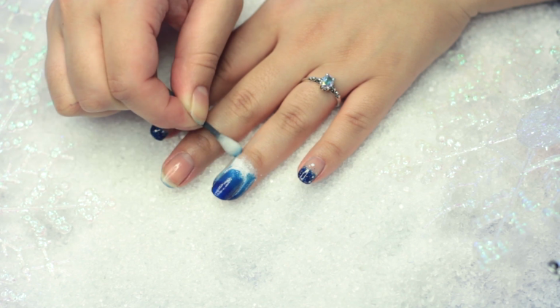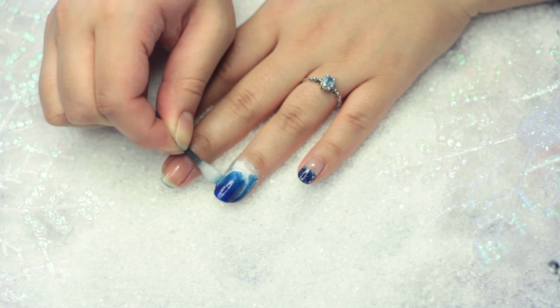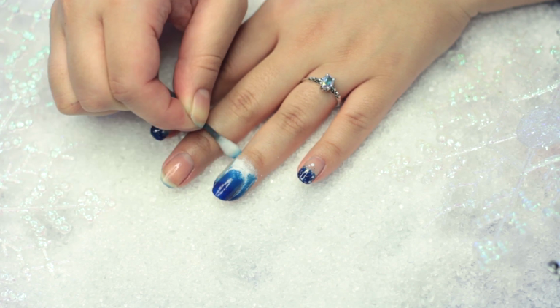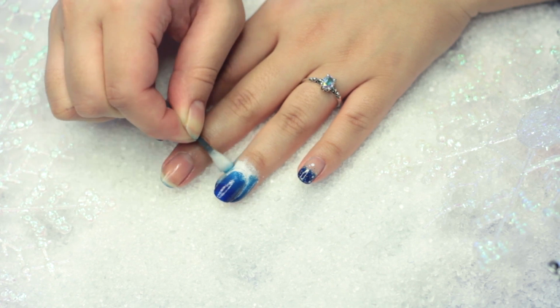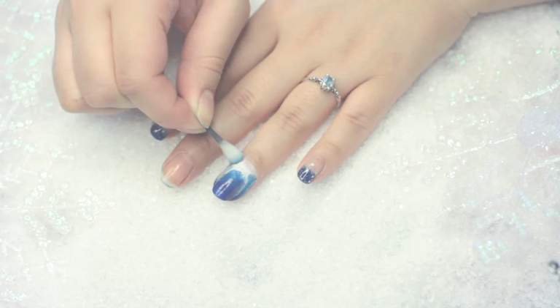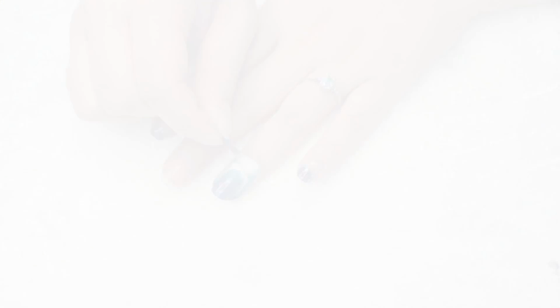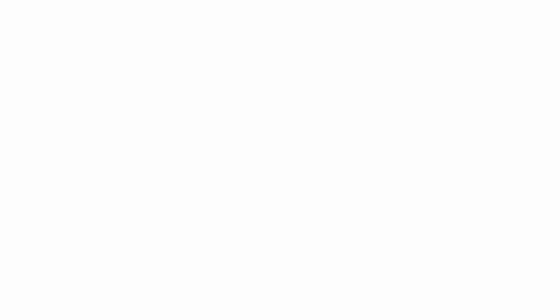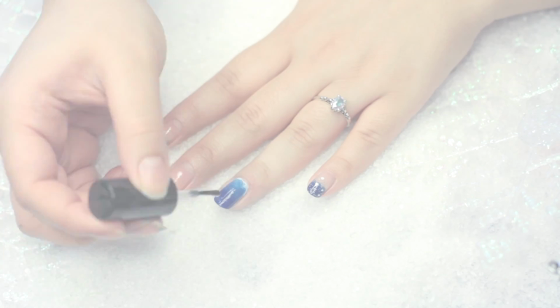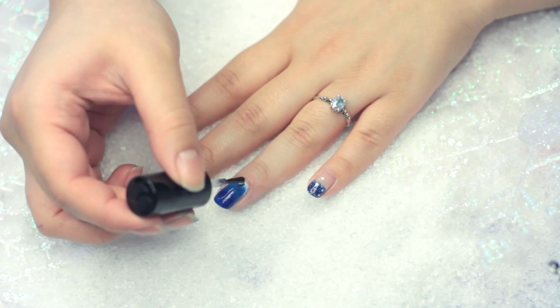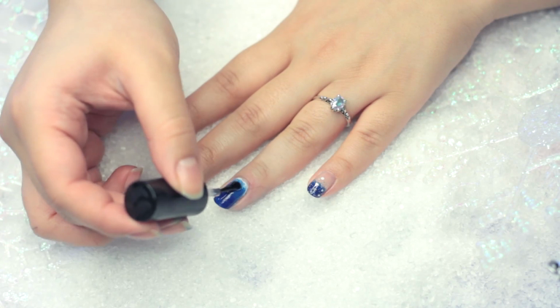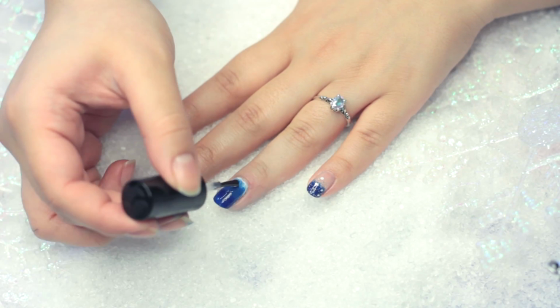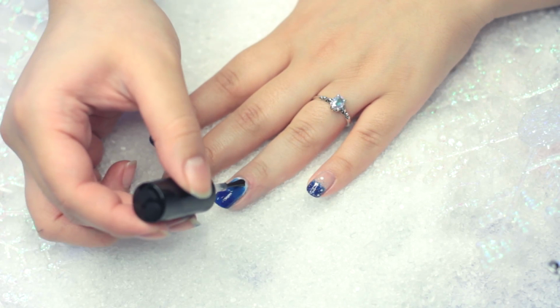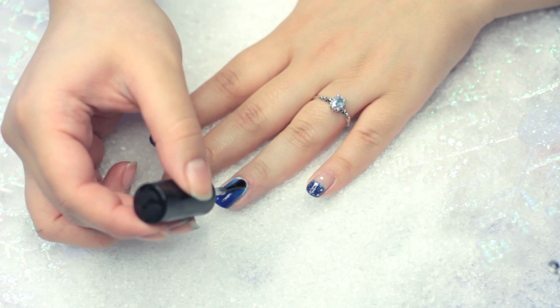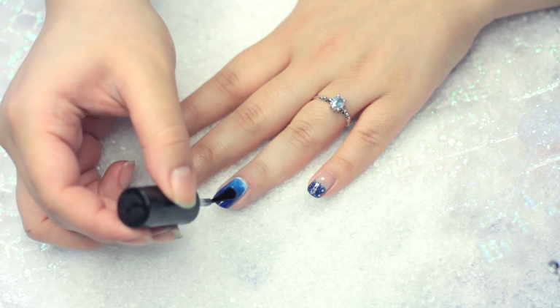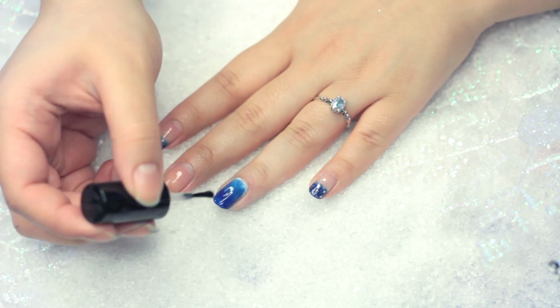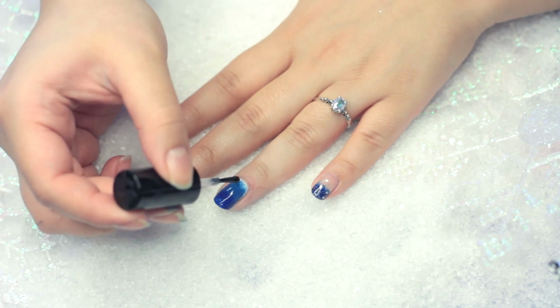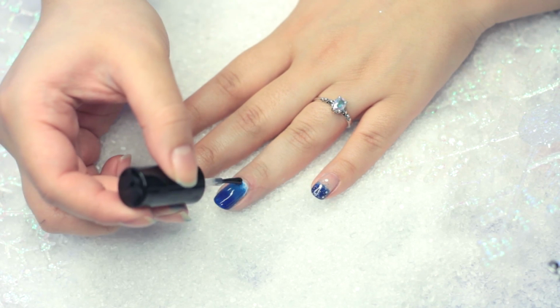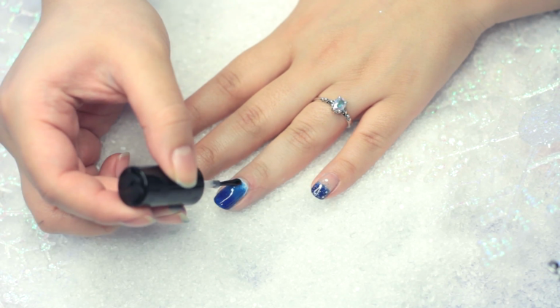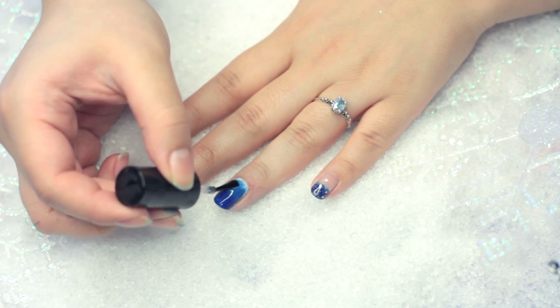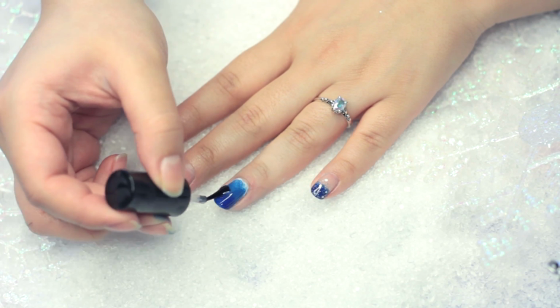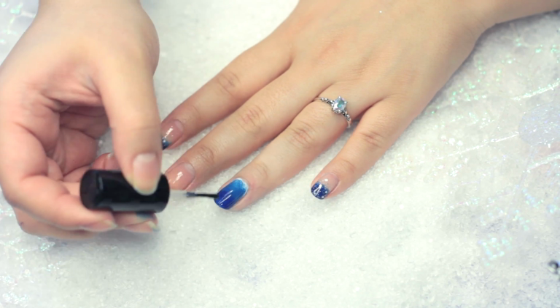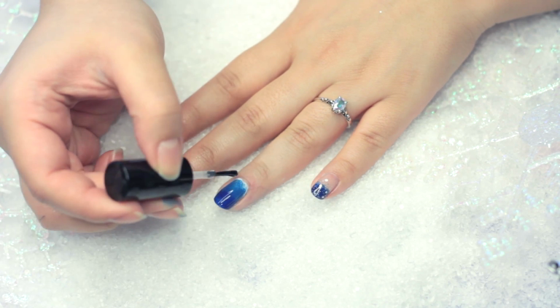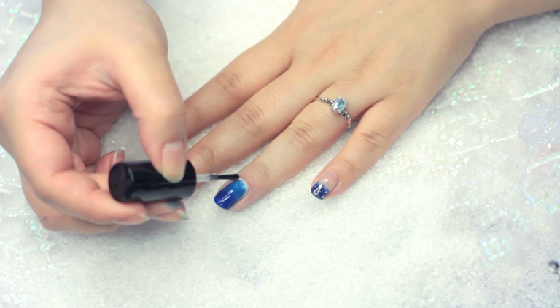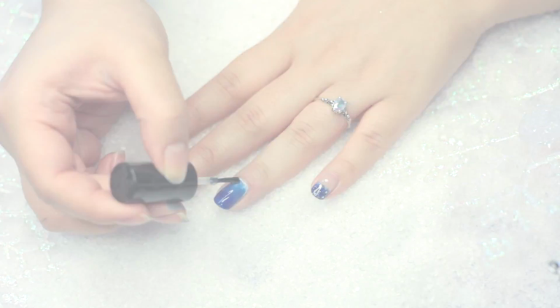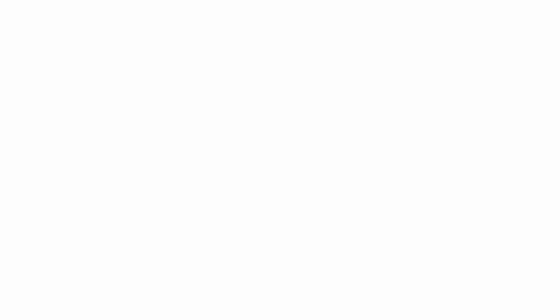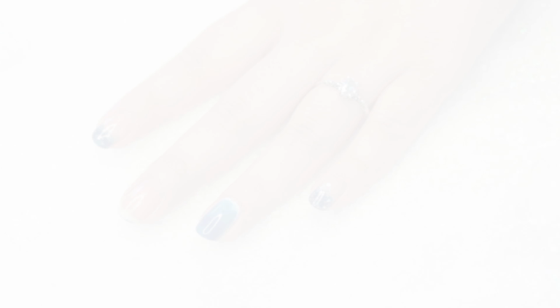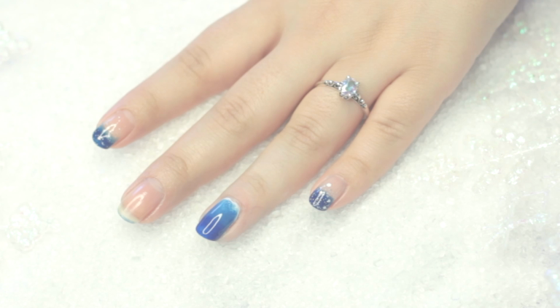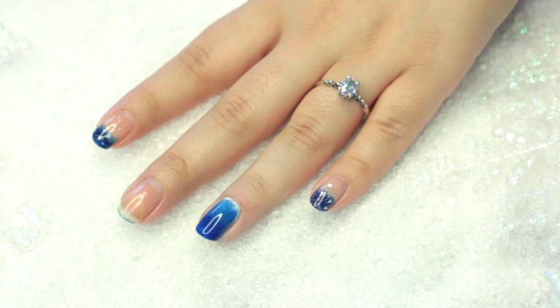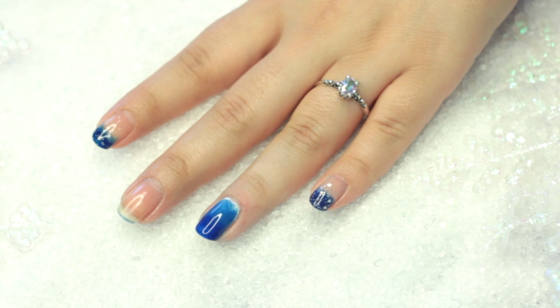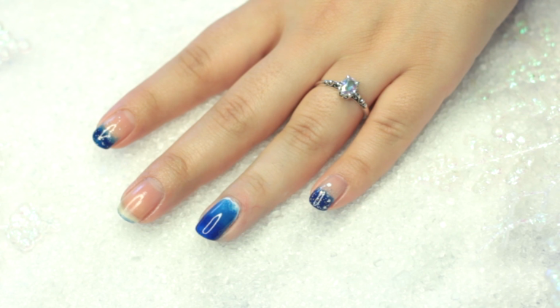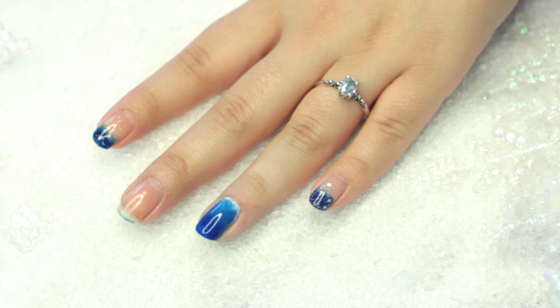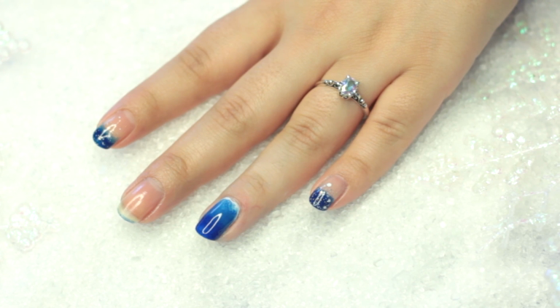Just take a regular Q-tip with some acetone and clean up your nails. And do not forget your top coat — it's very important so it looks very nice.